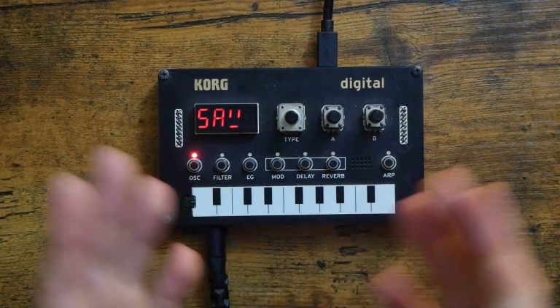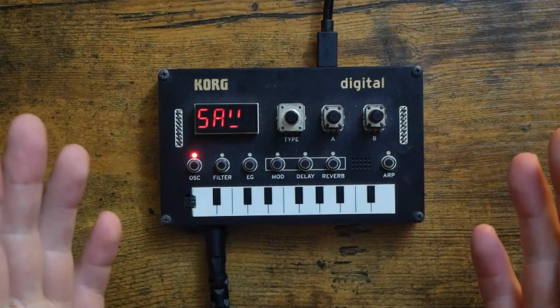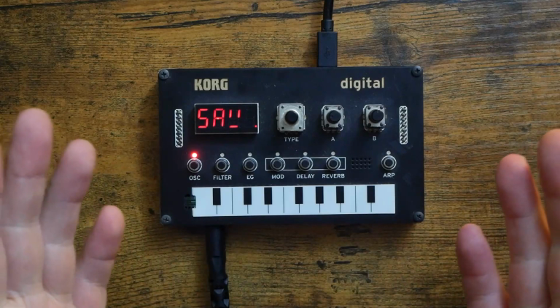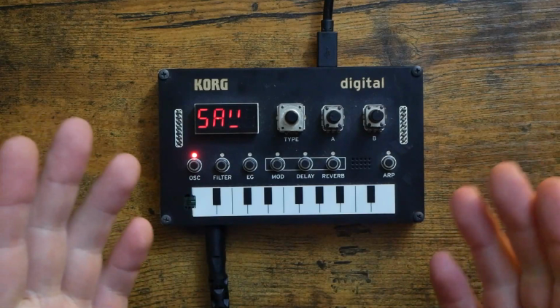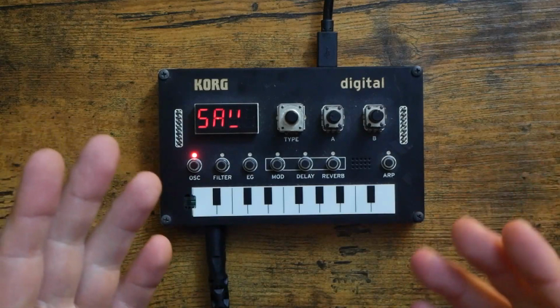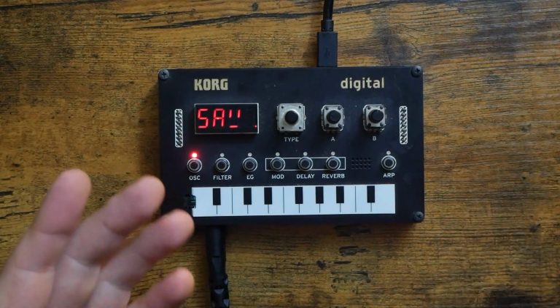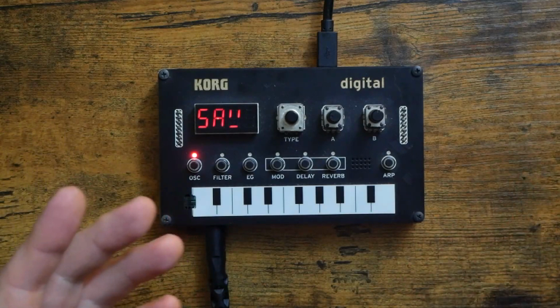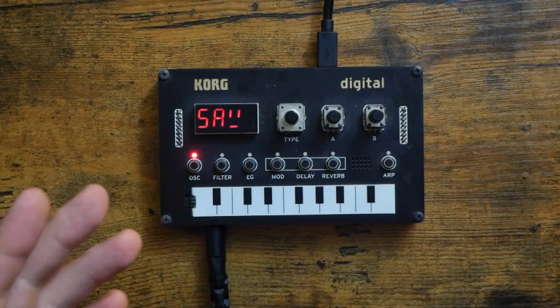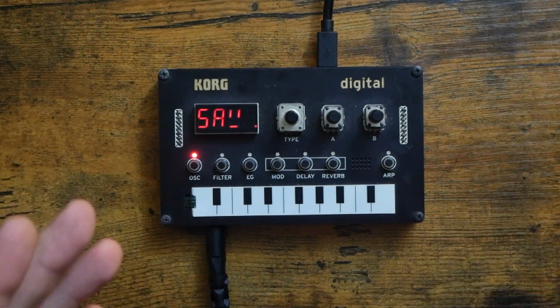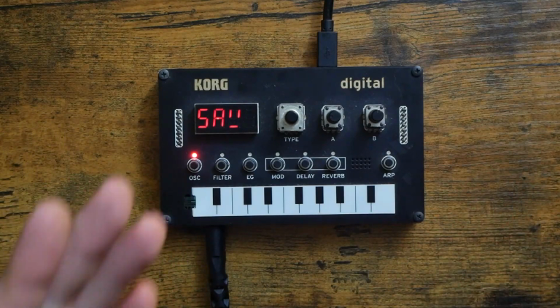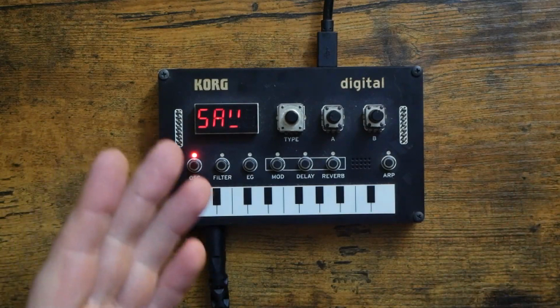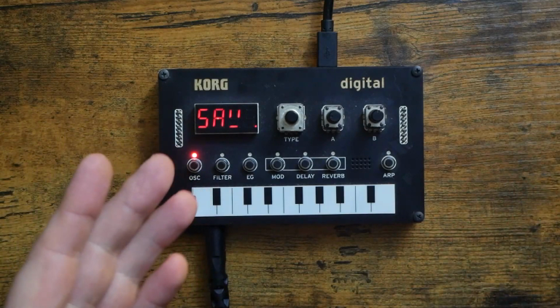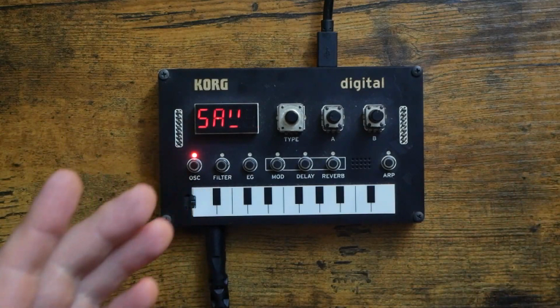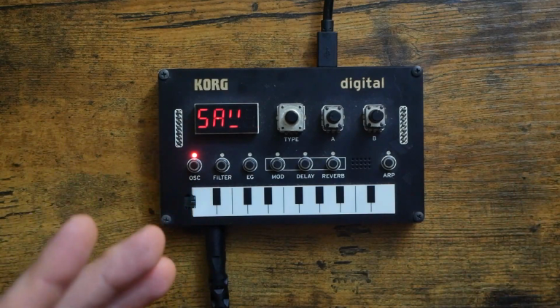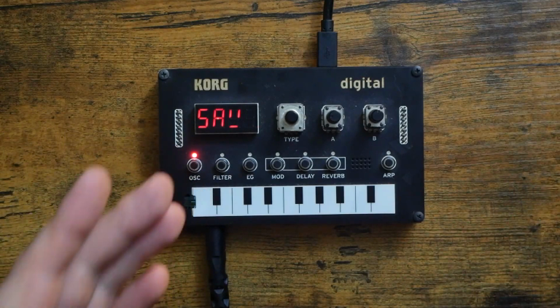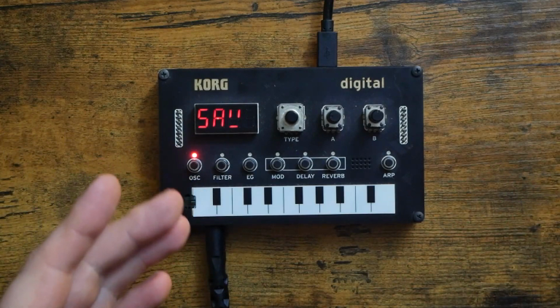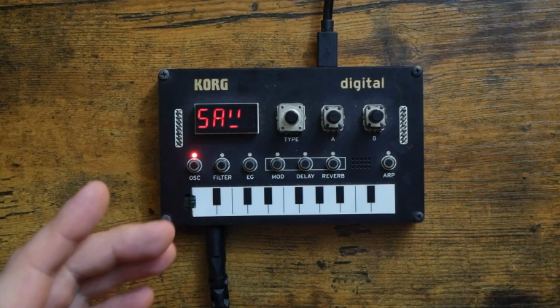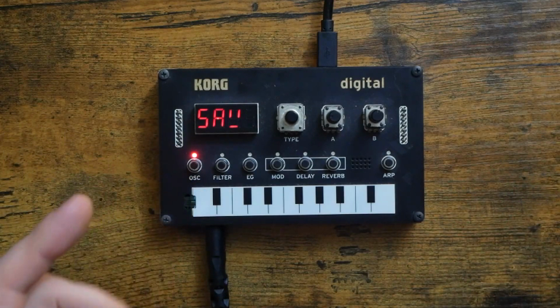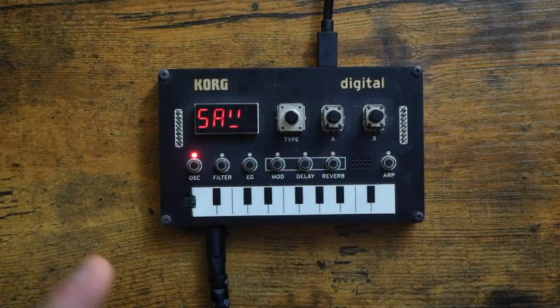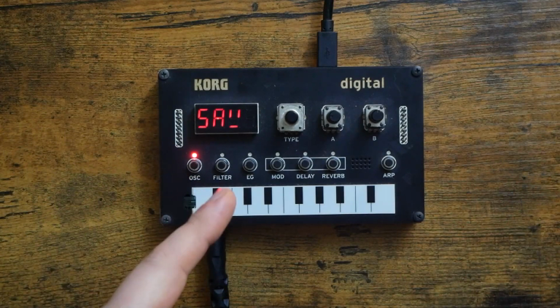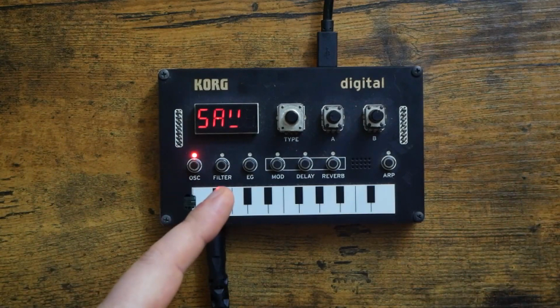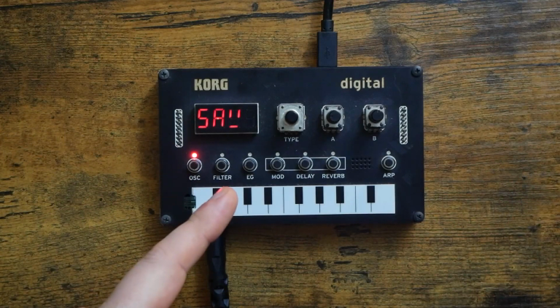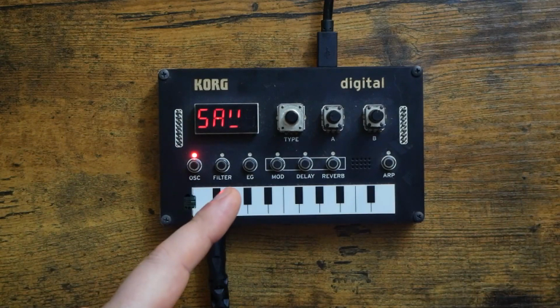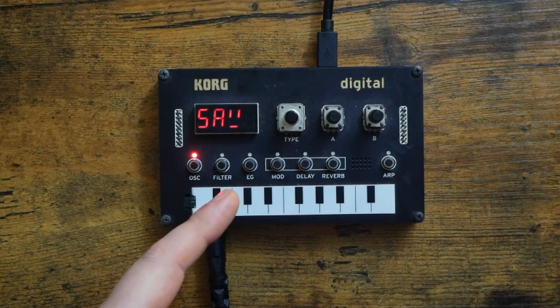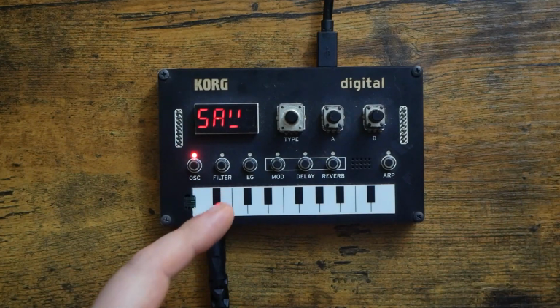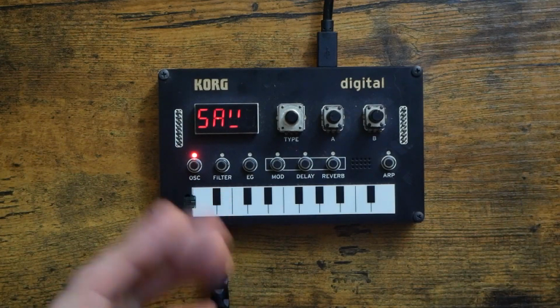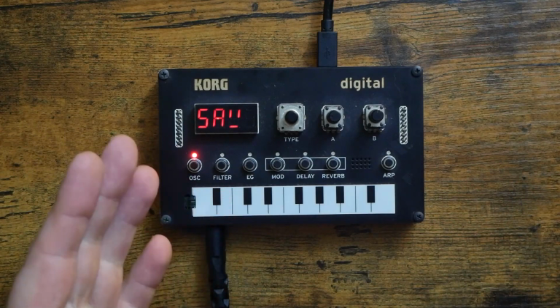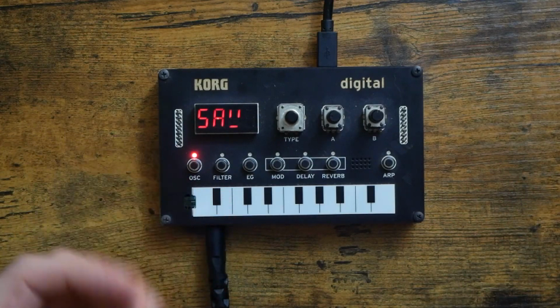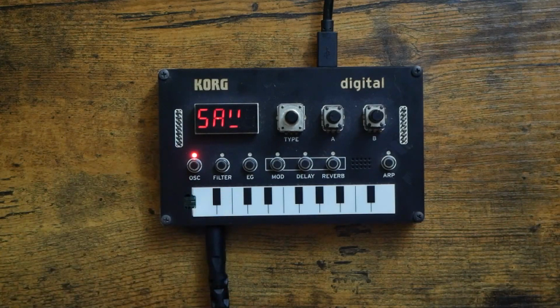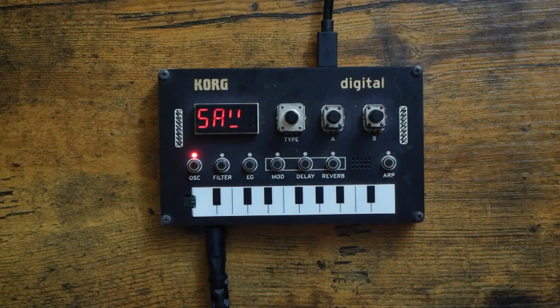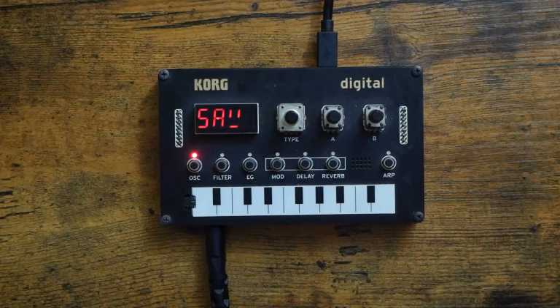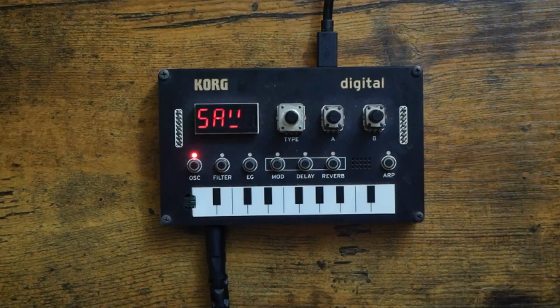Today, we're checking out an amazing new NTS1 Custom Oscillator.